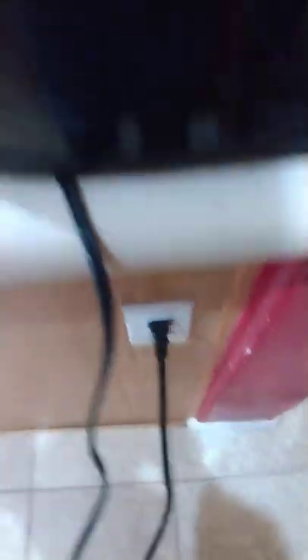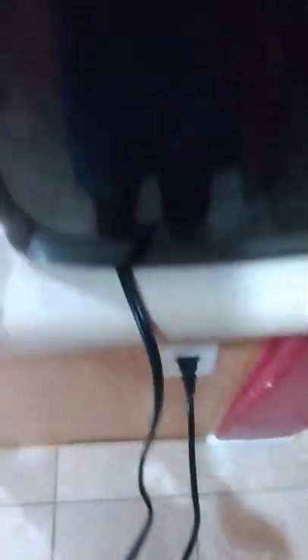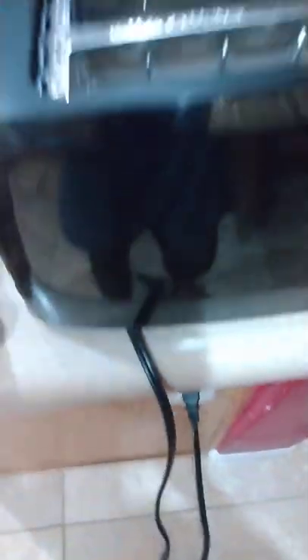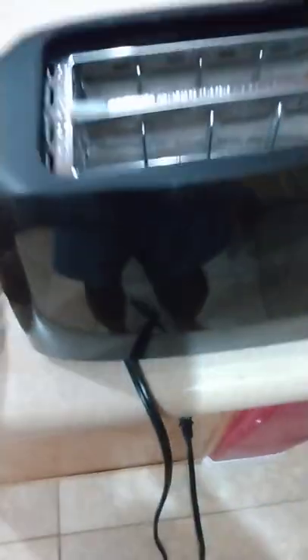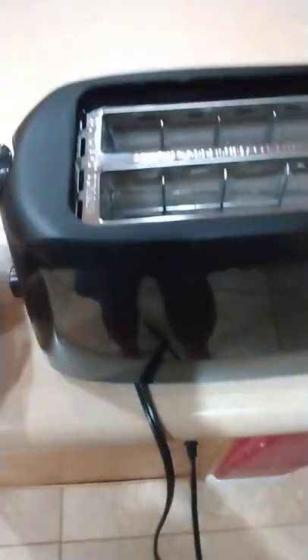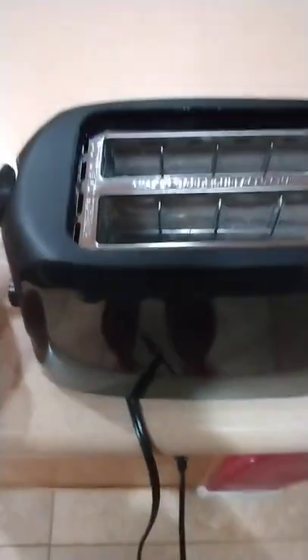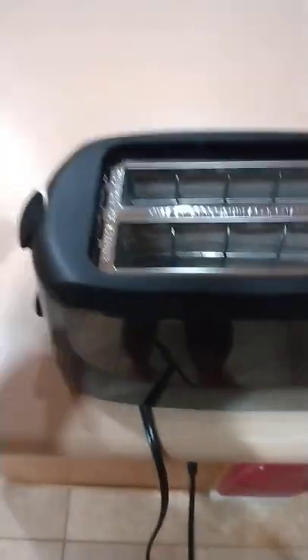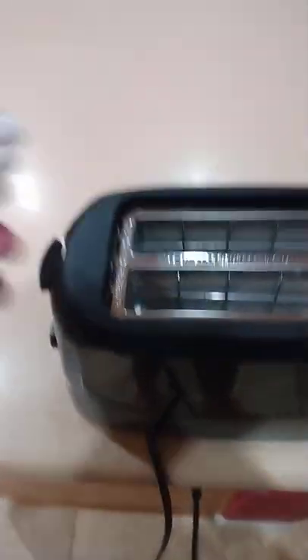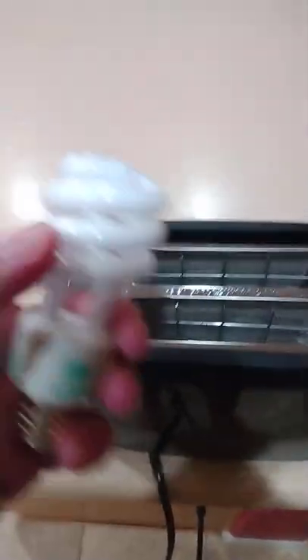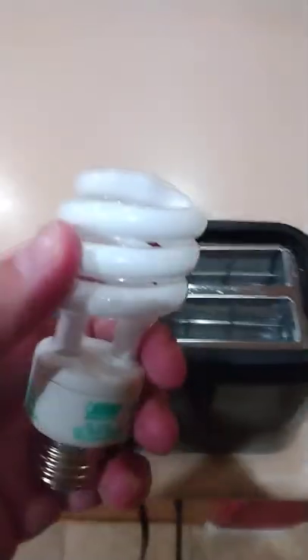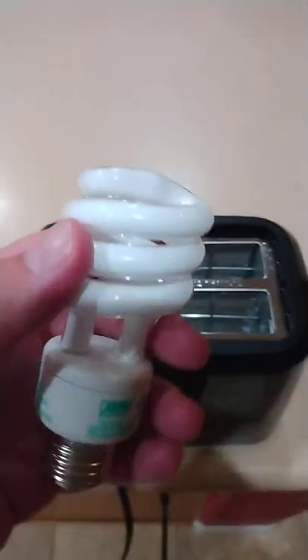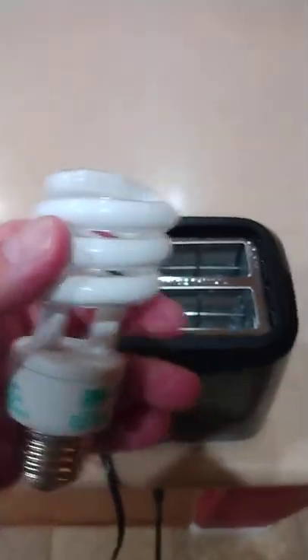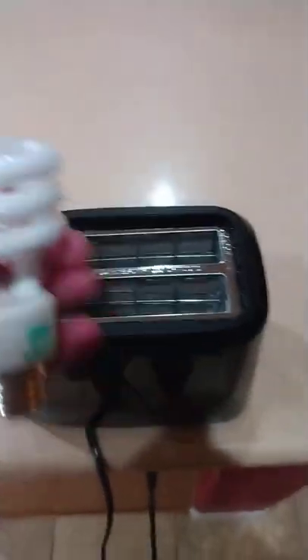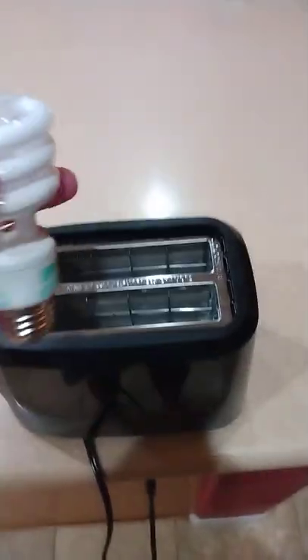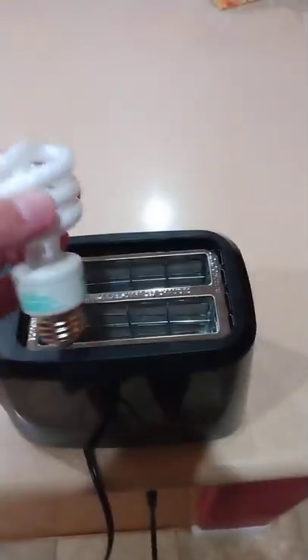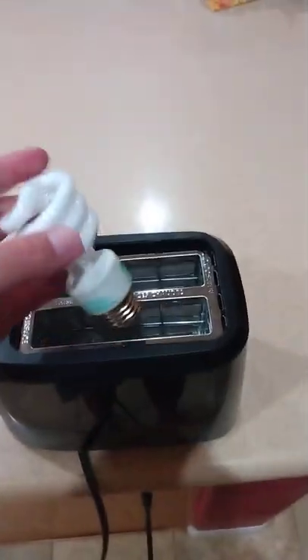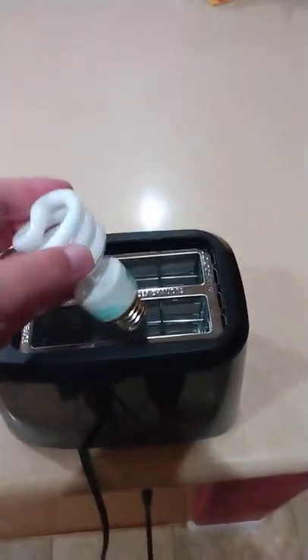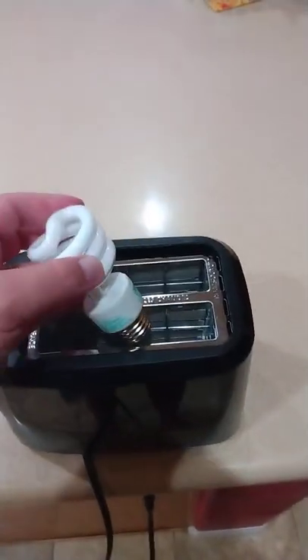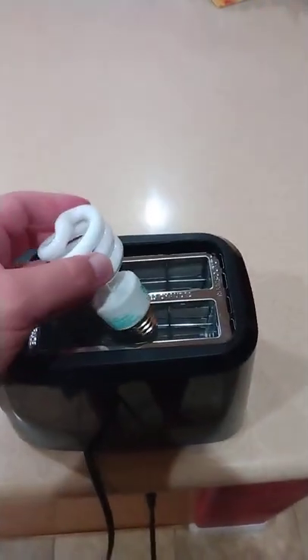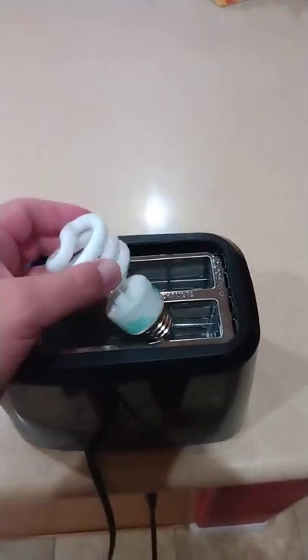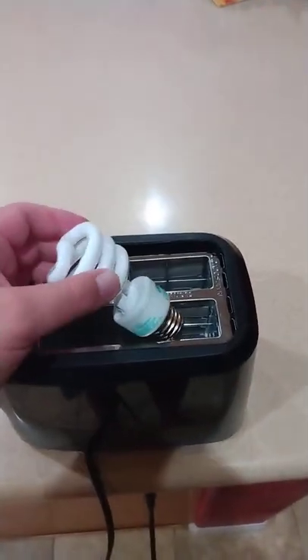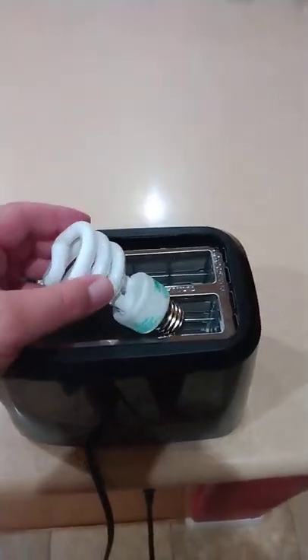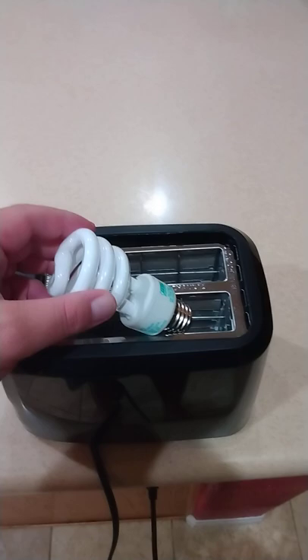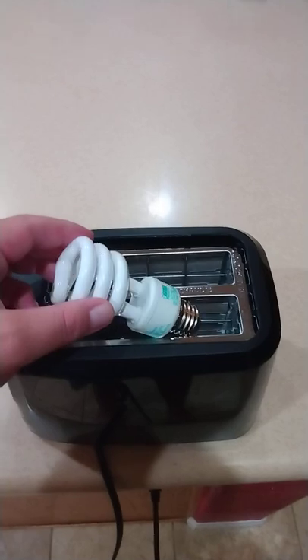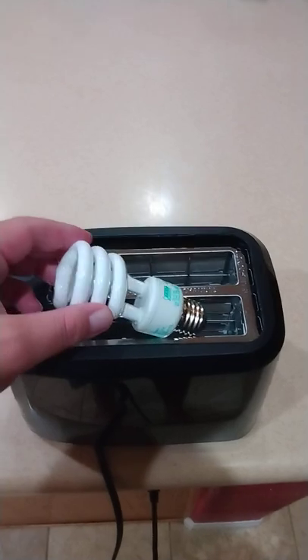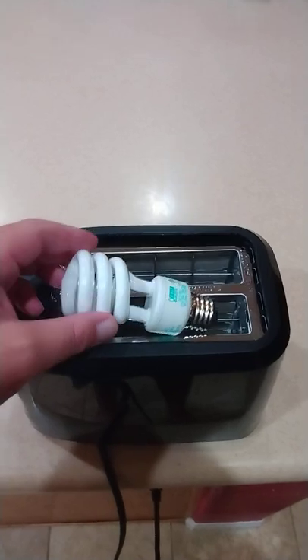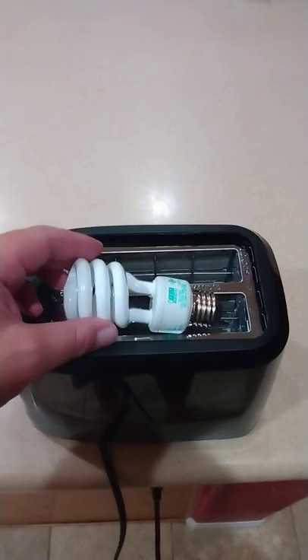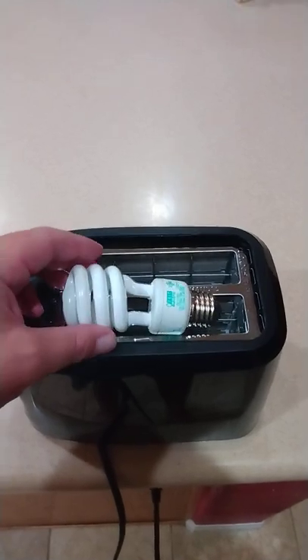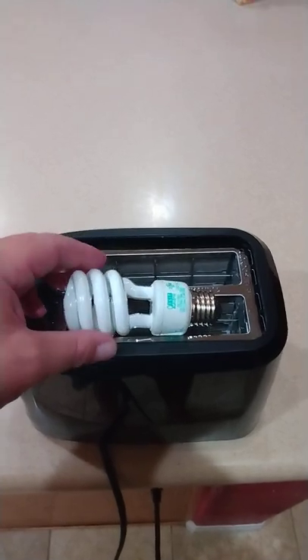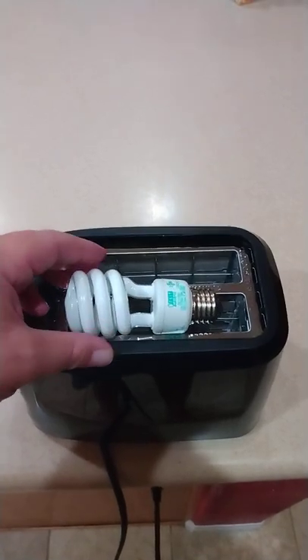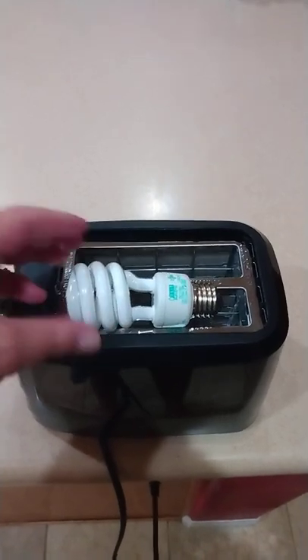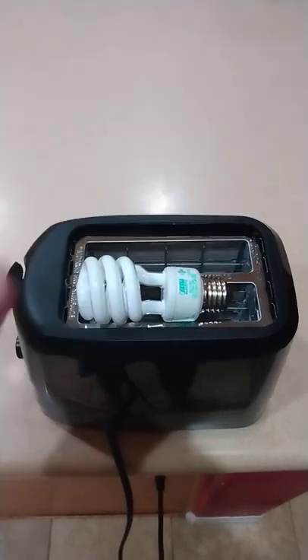Get our CFL bulb. Put that in there like that.